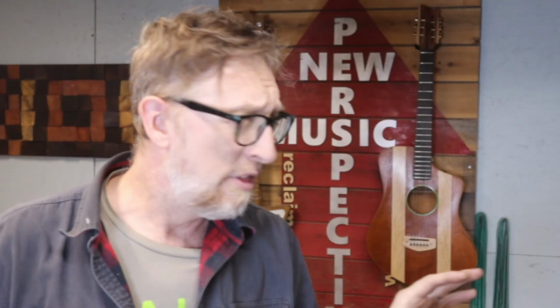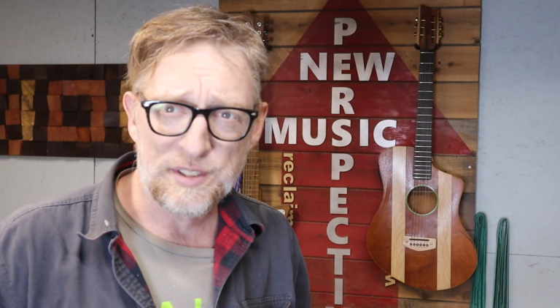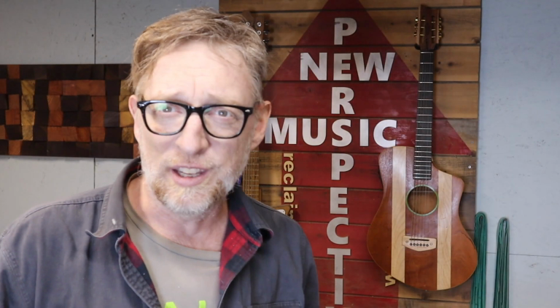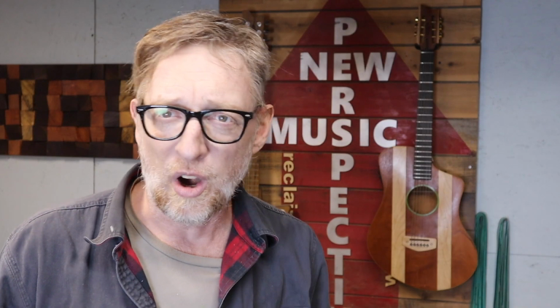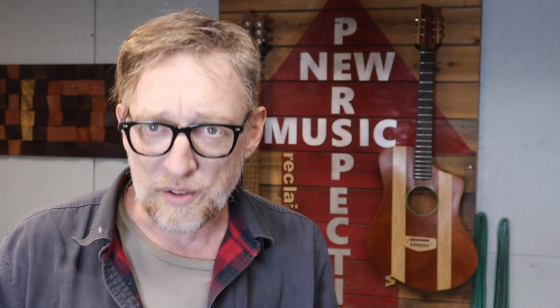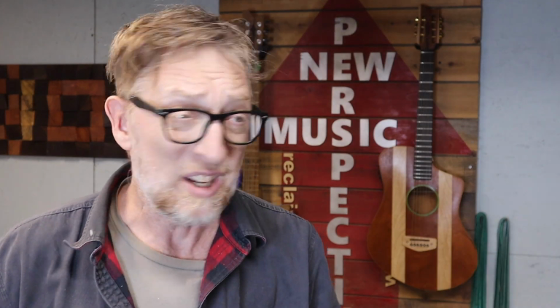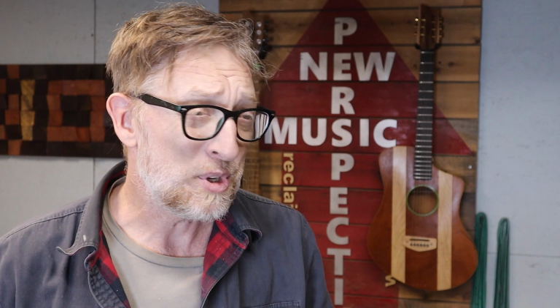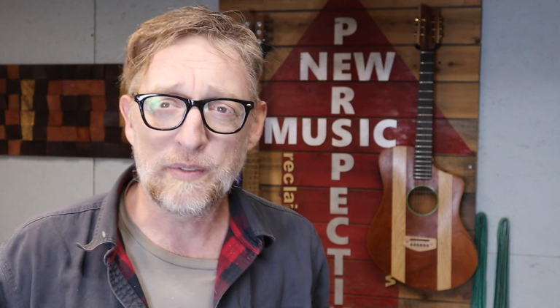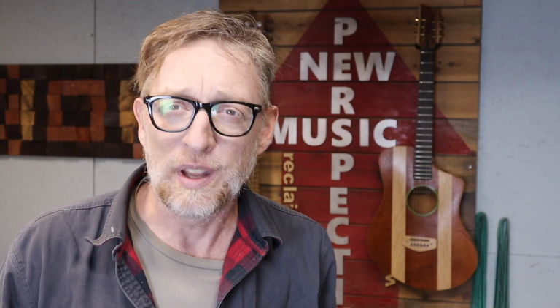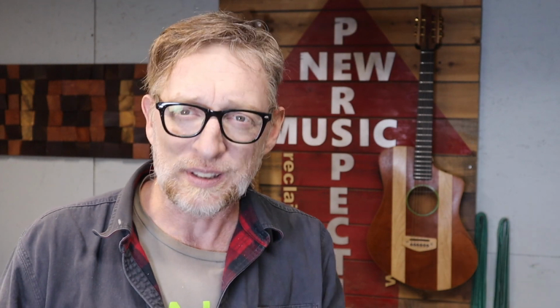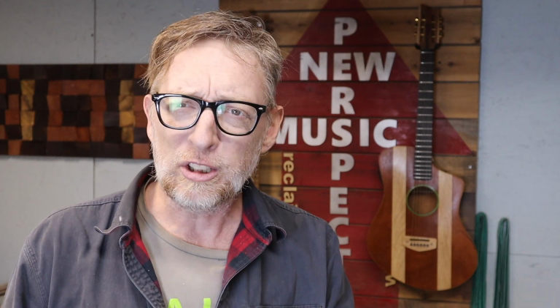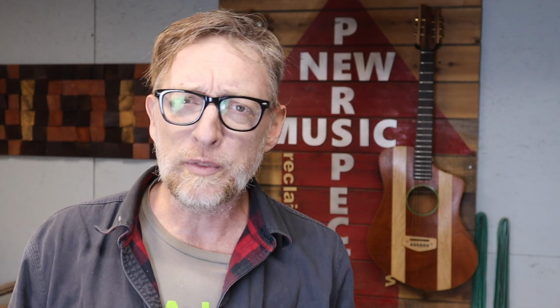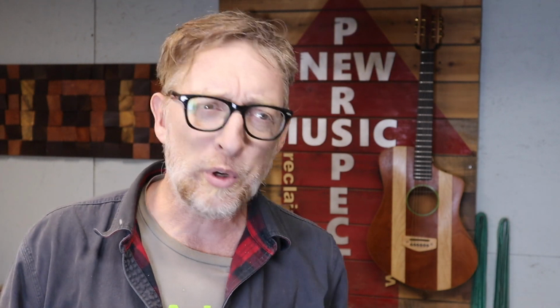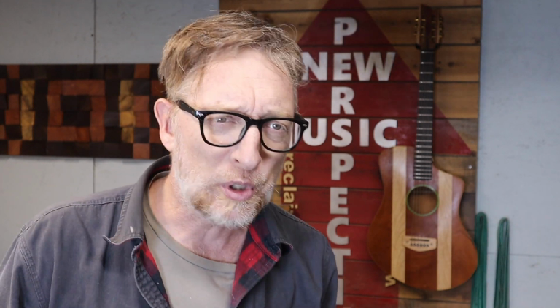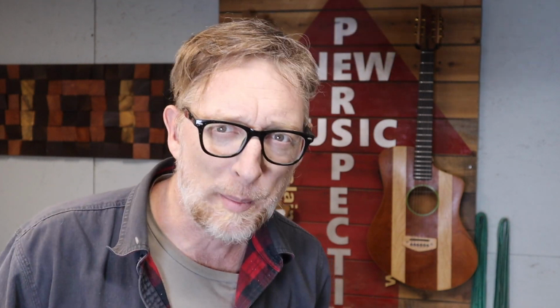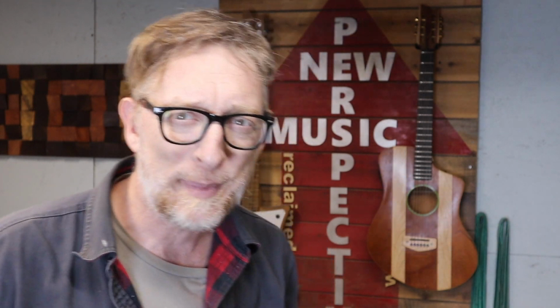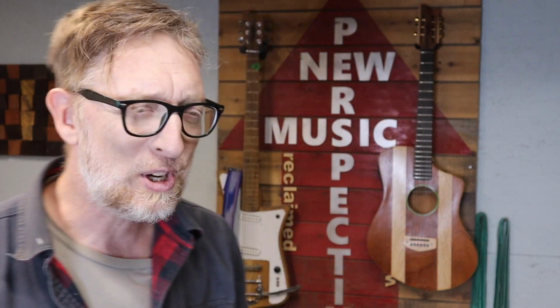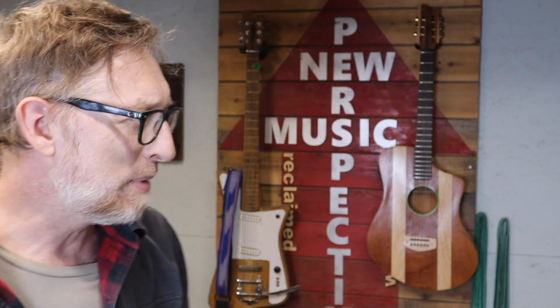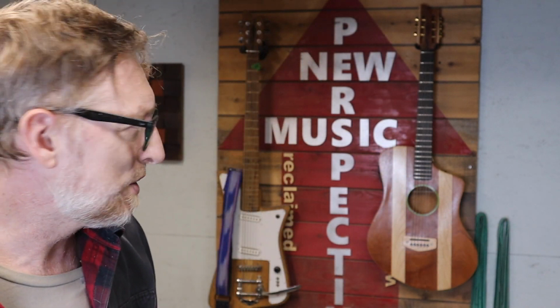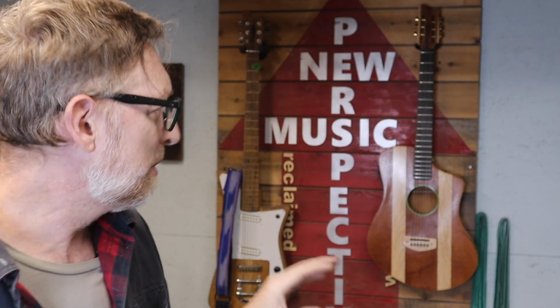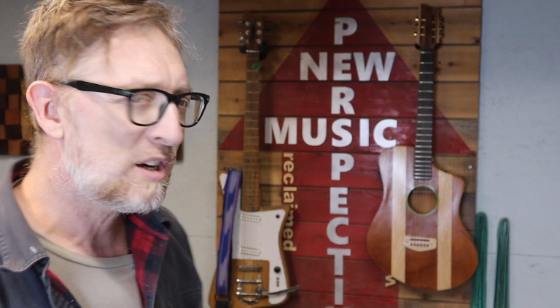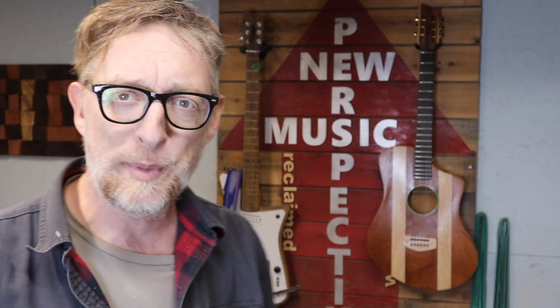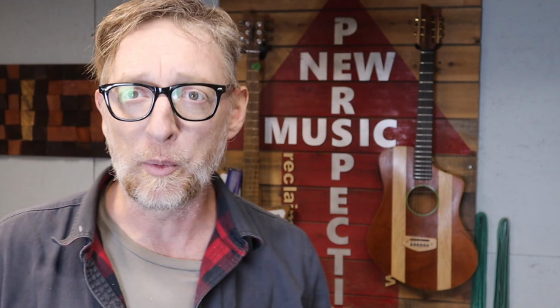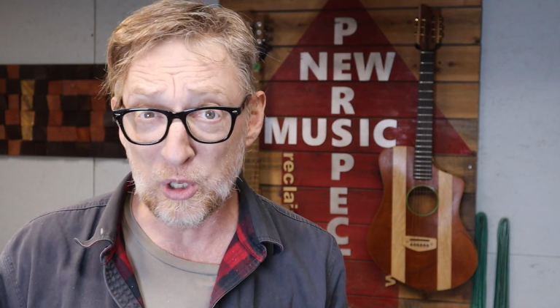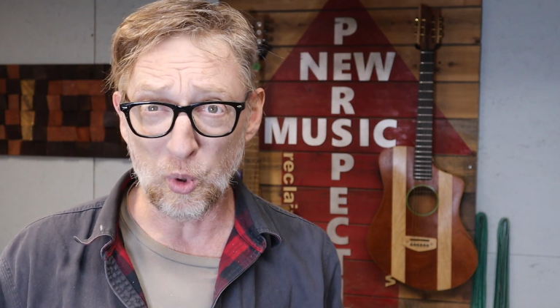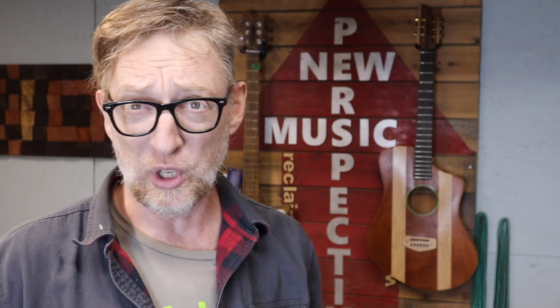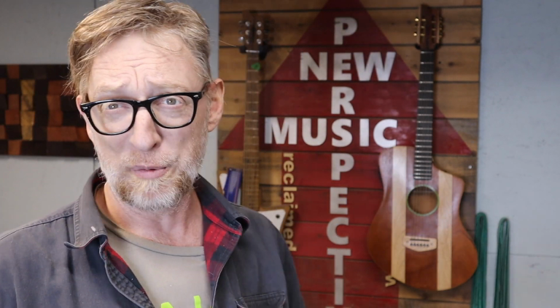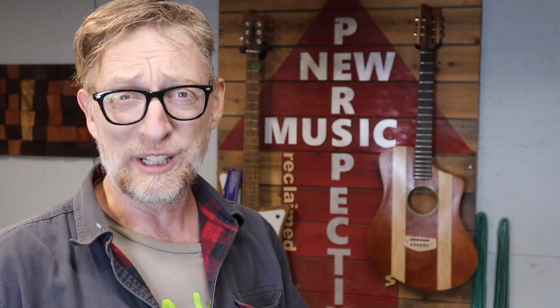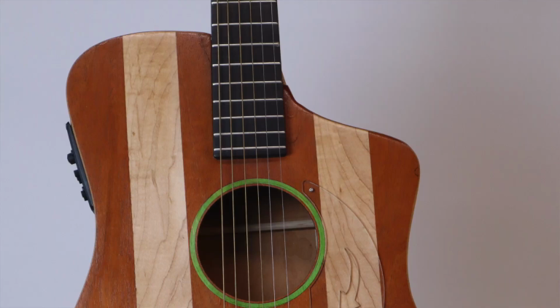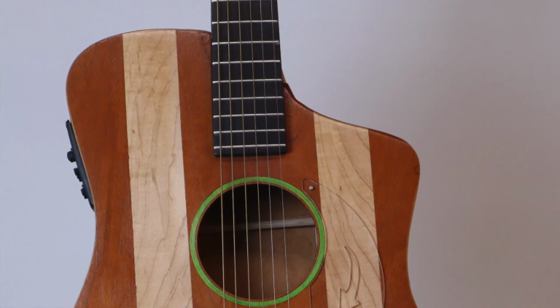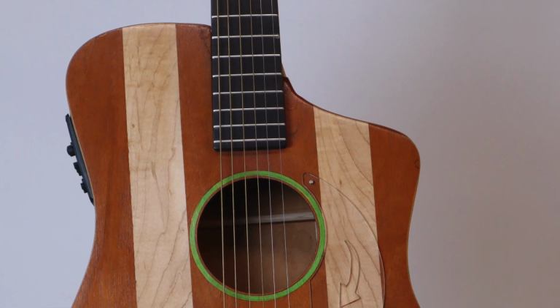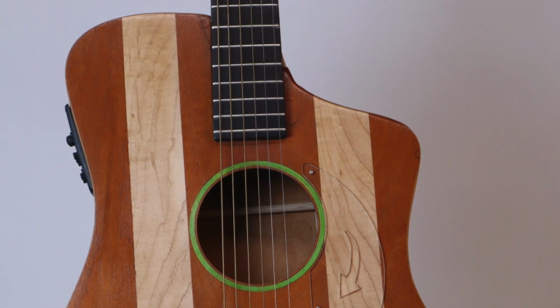This Z guitar, Z No. 7, is a little bit of a weird one to come out of my shop because it's actually made from real wood, not reclaimed closet doors.